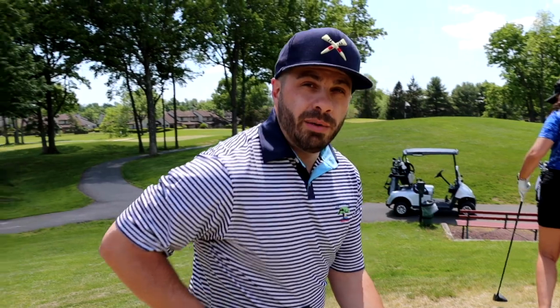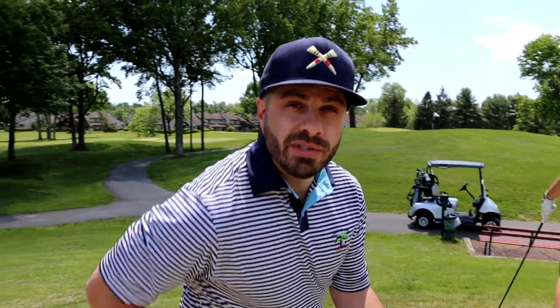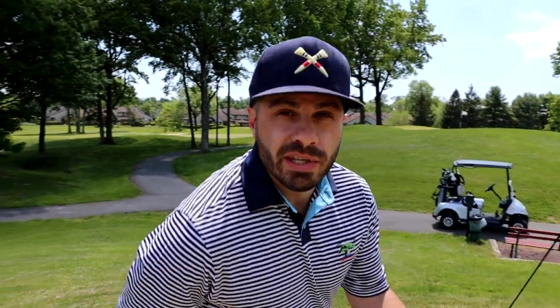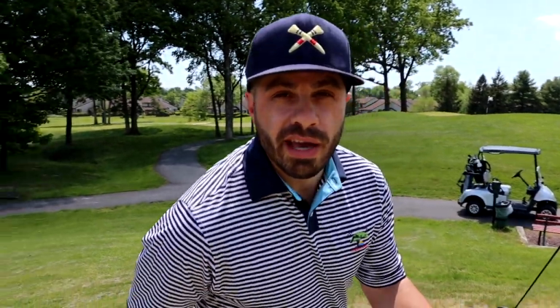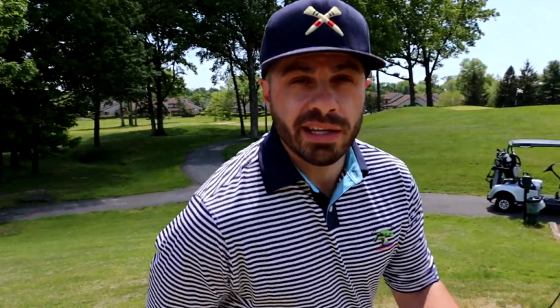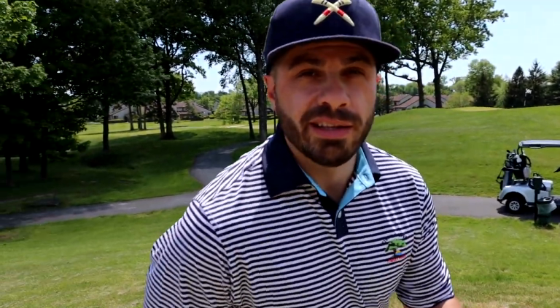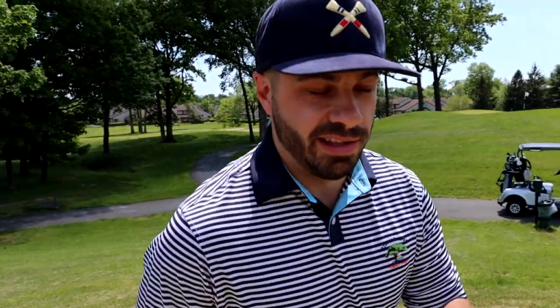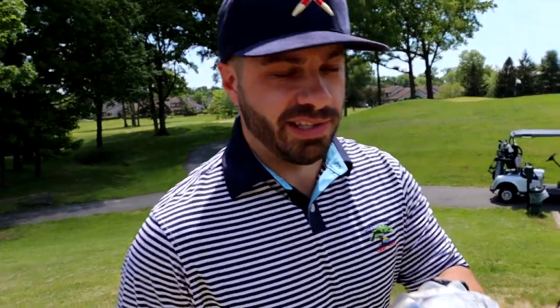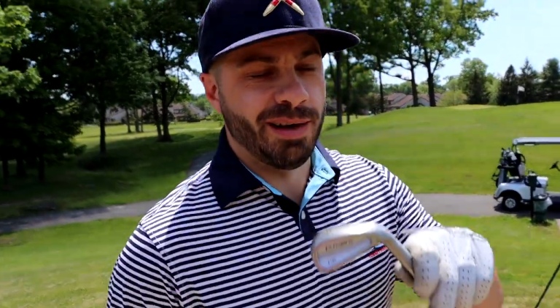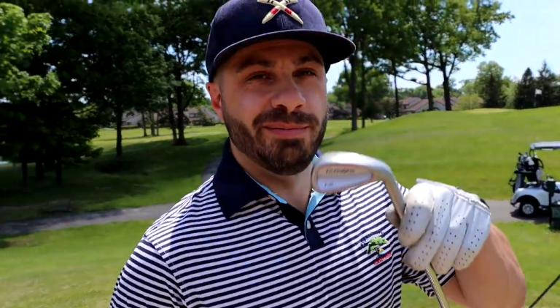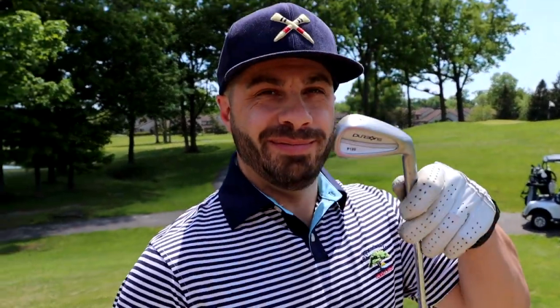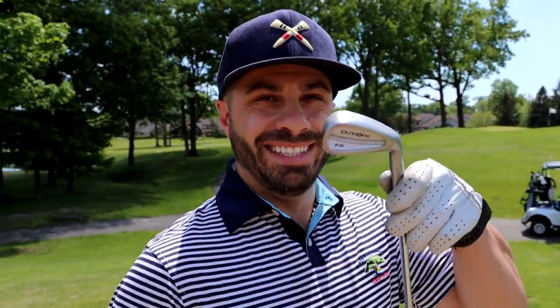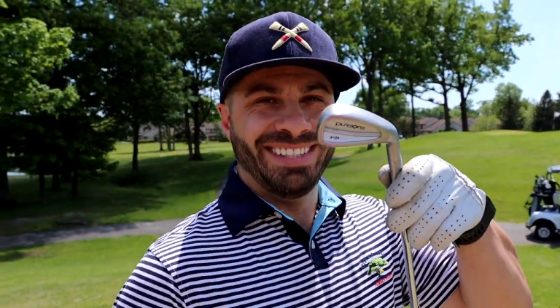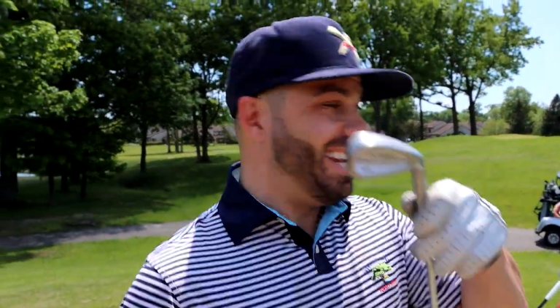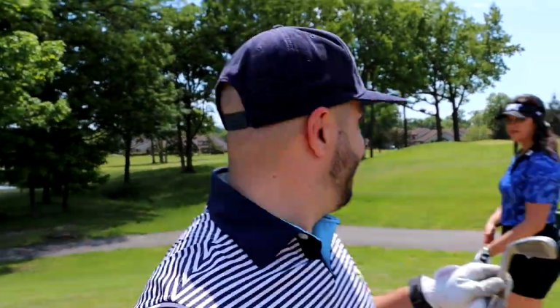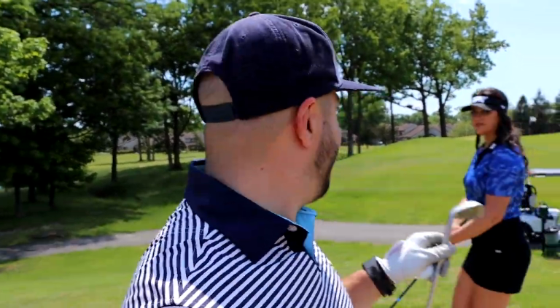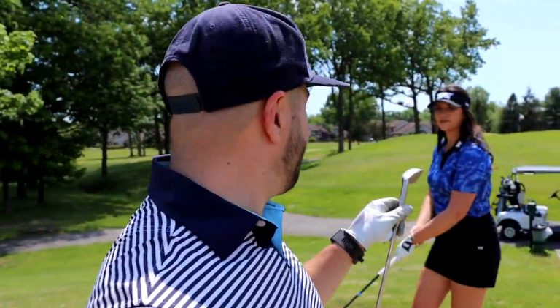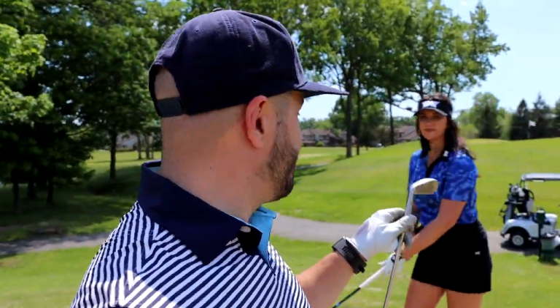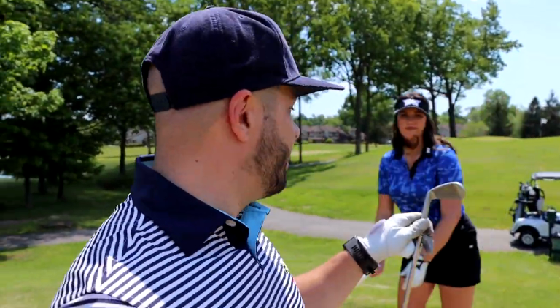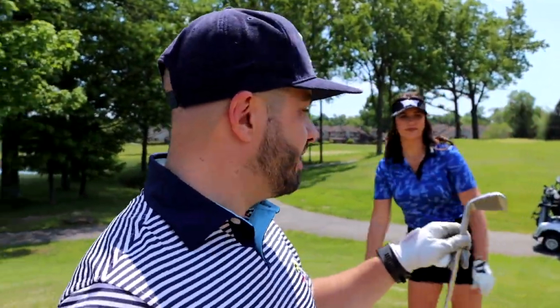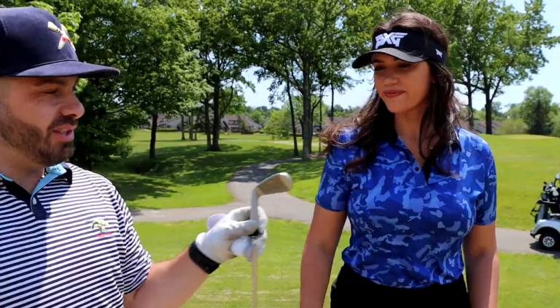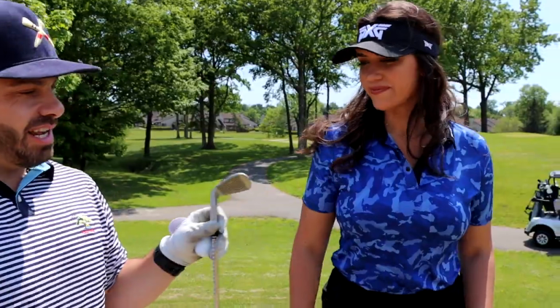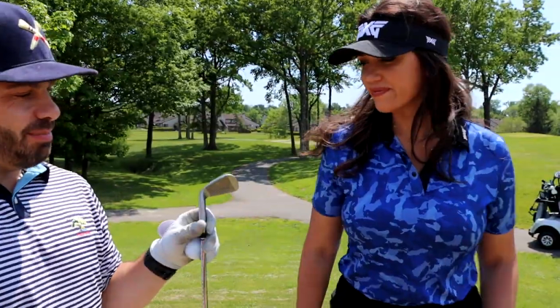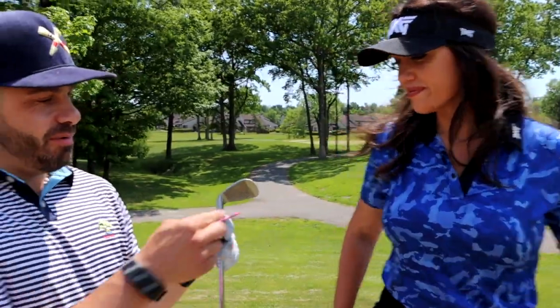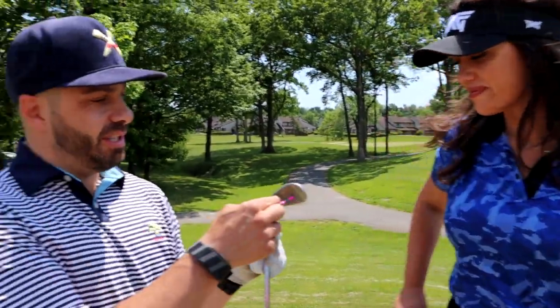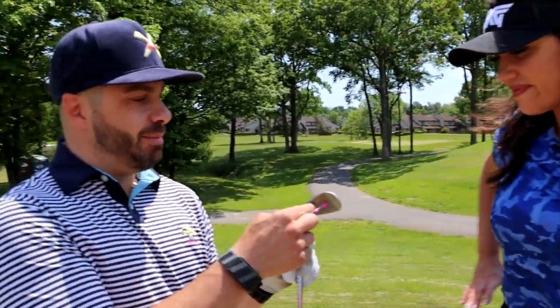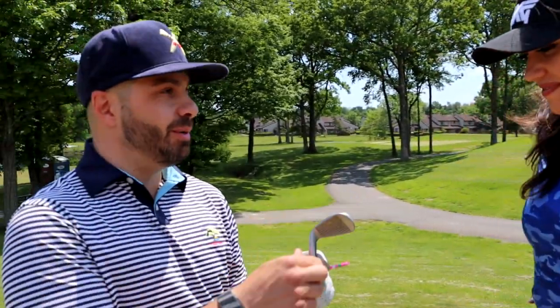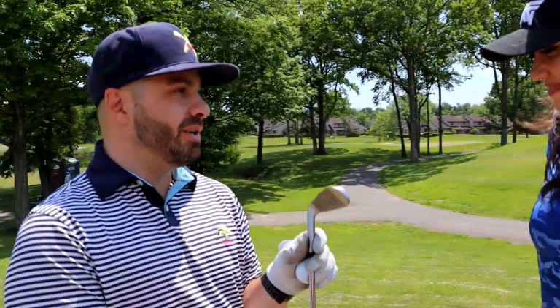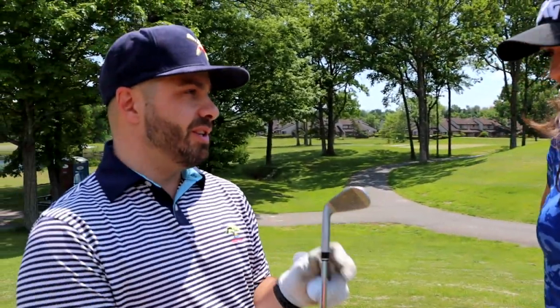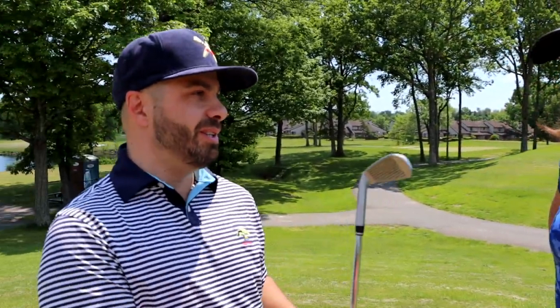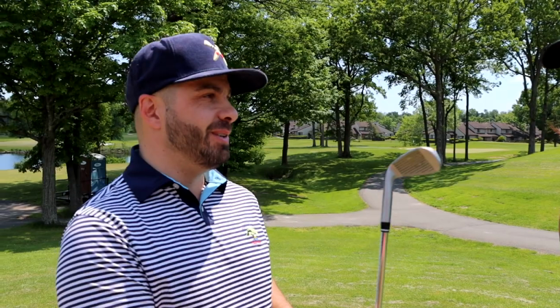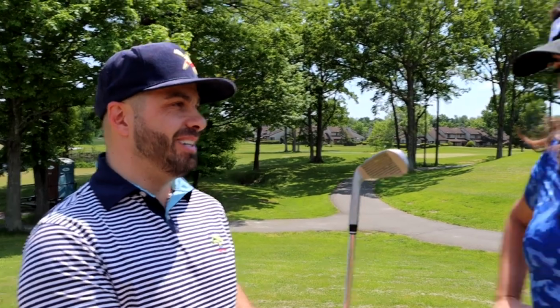I want to see if Hannah can hit this club, this little guy. Hey Hannah, can I show you this? You got to hit it perfectly in the middle. We want to see if you could do it.